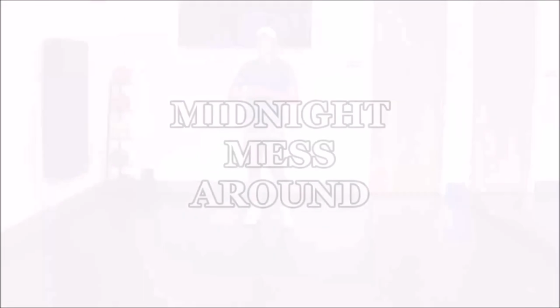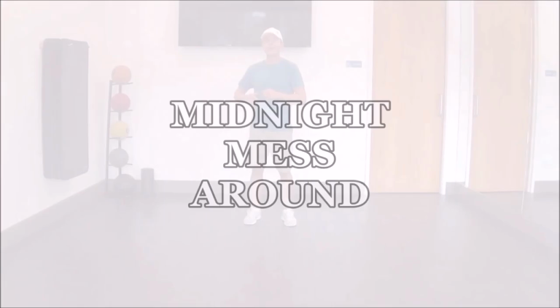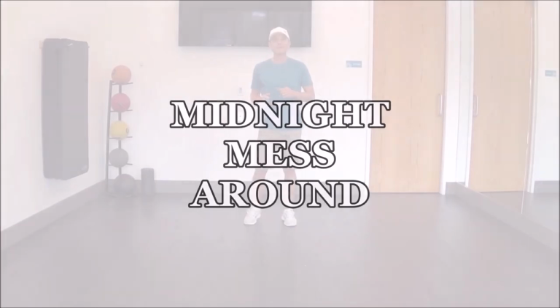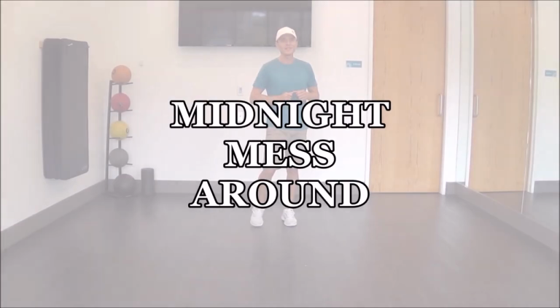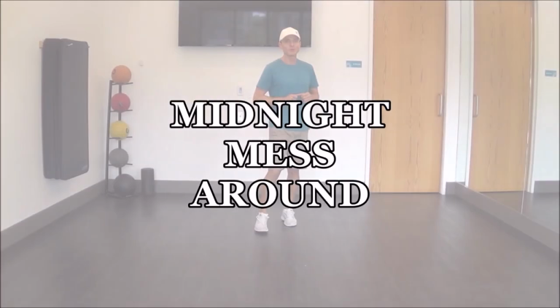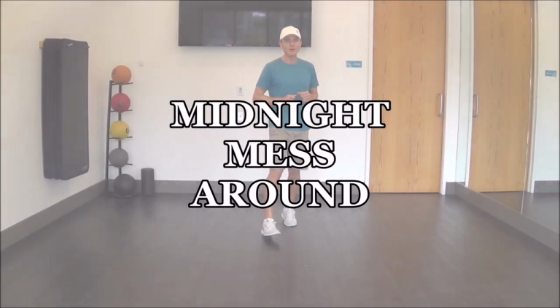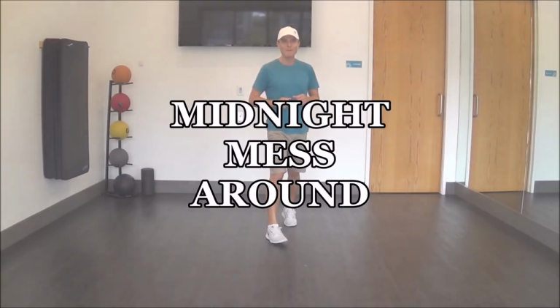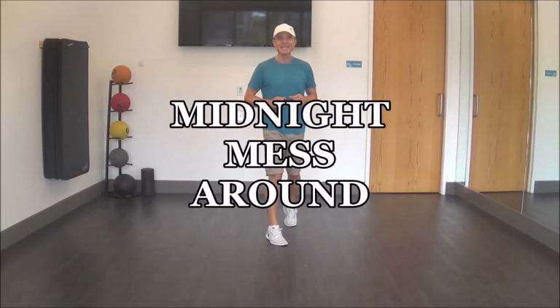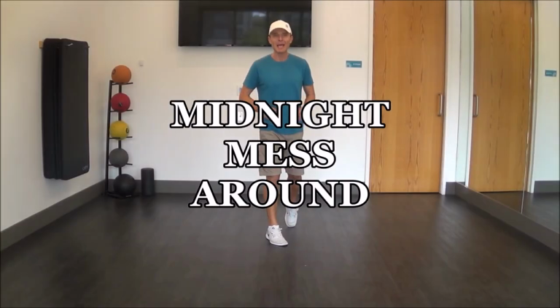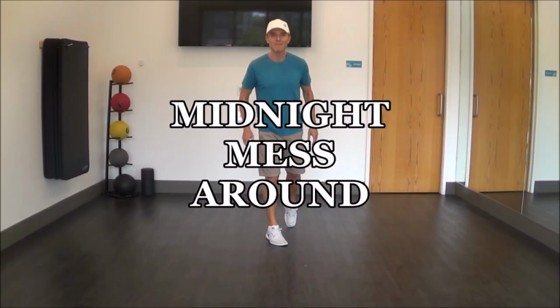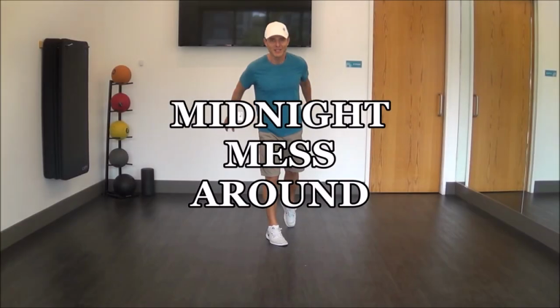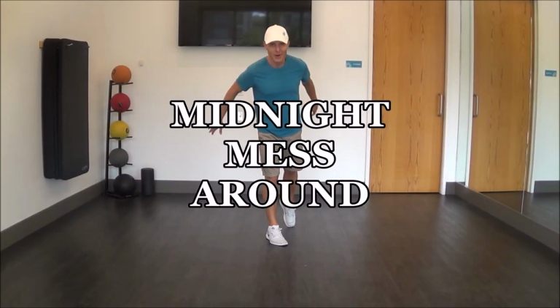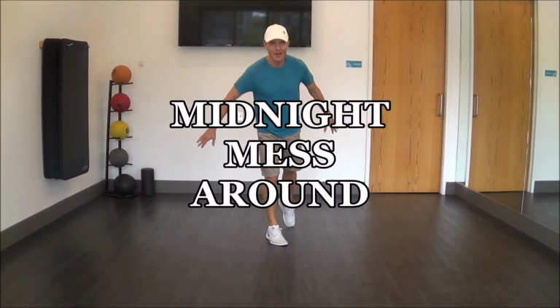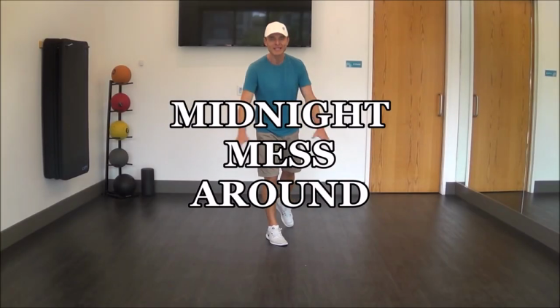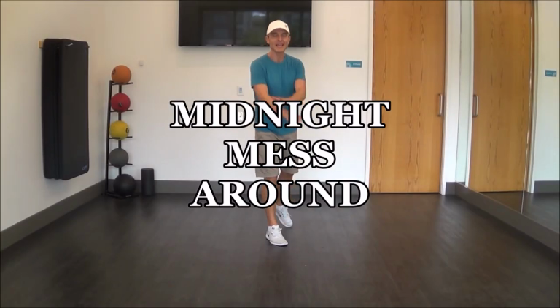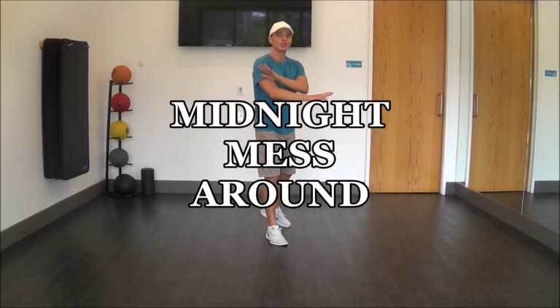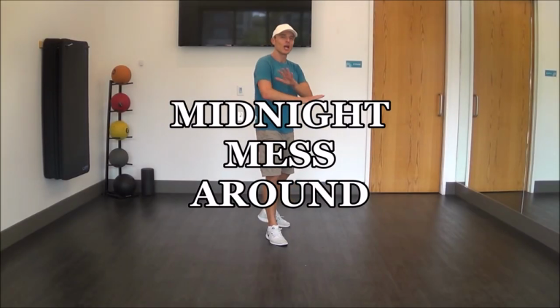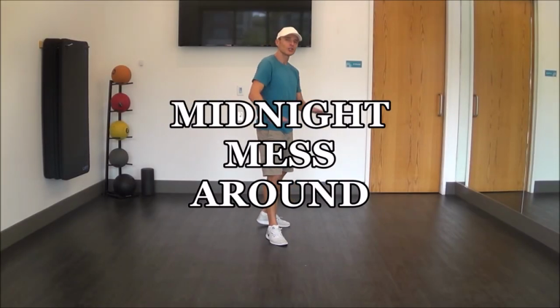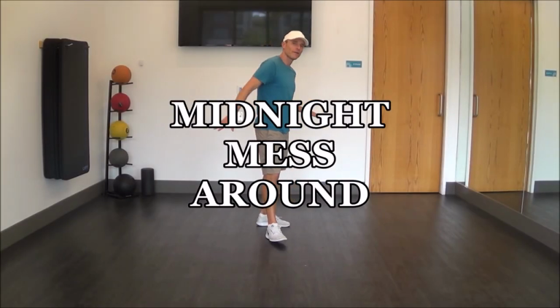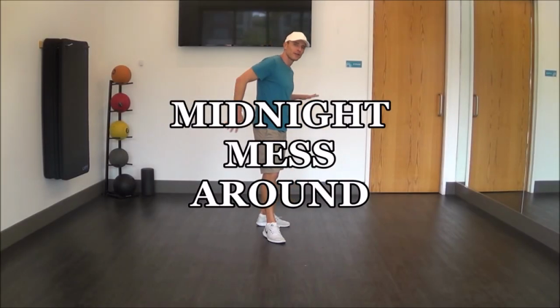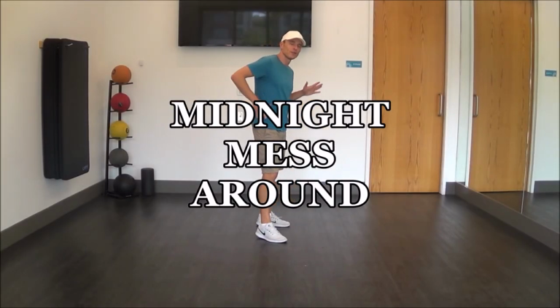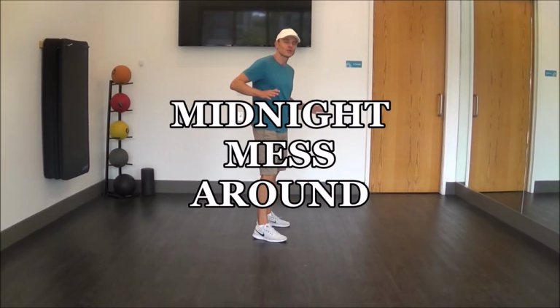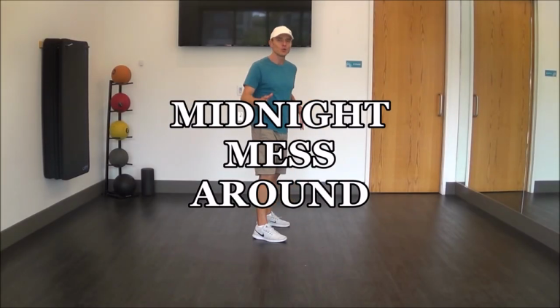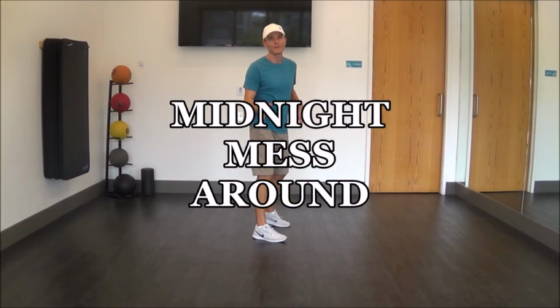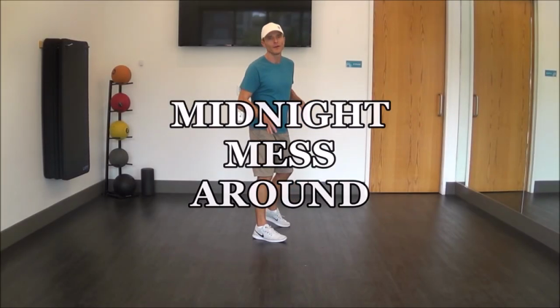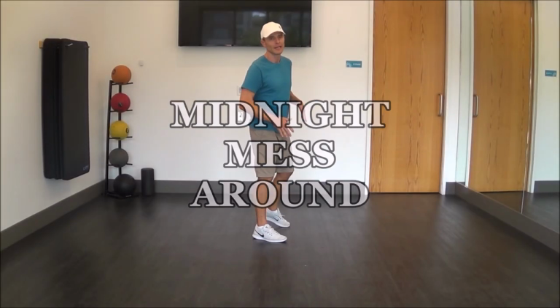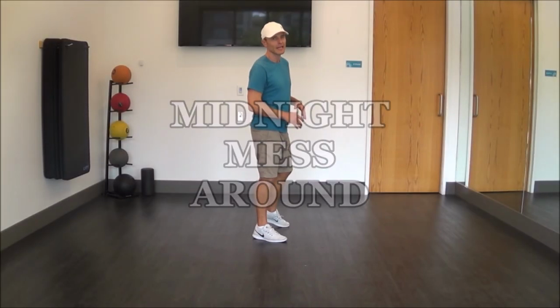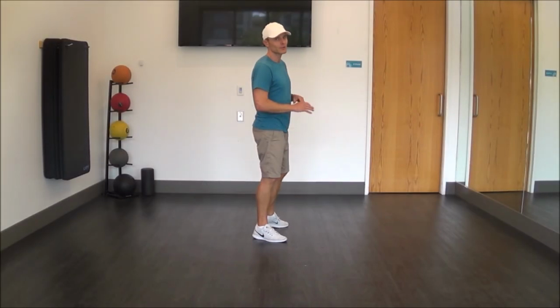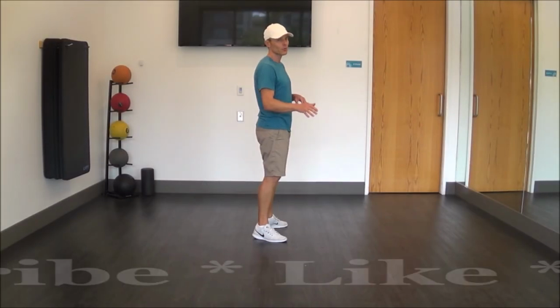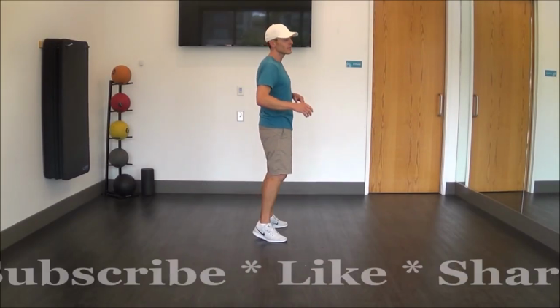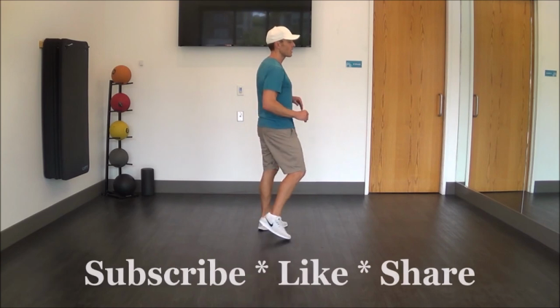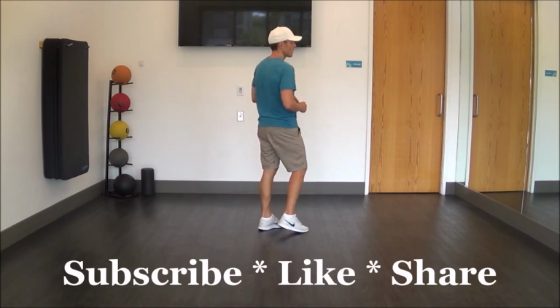Alright friends, we're going to do that Mess Around — it's got a cha-cha feel, super fun dance, great song.